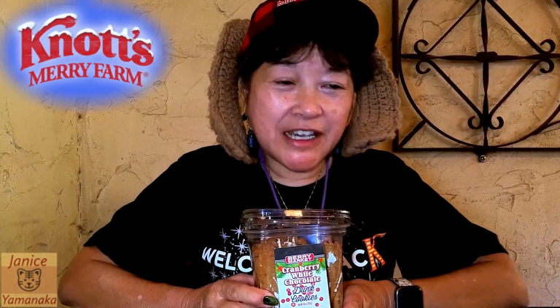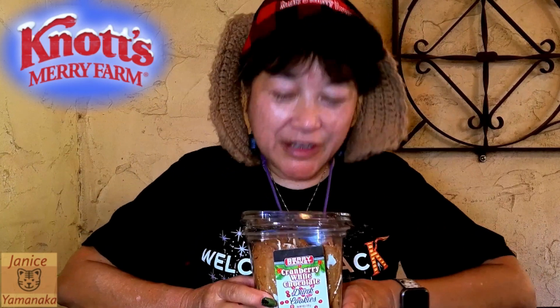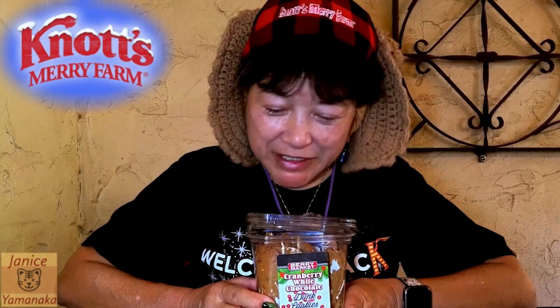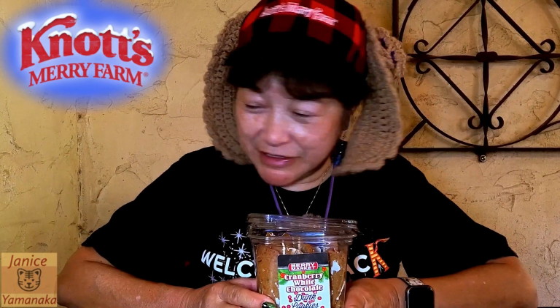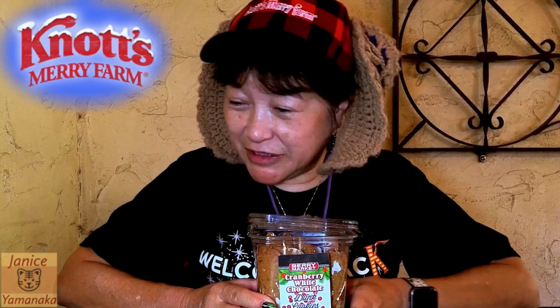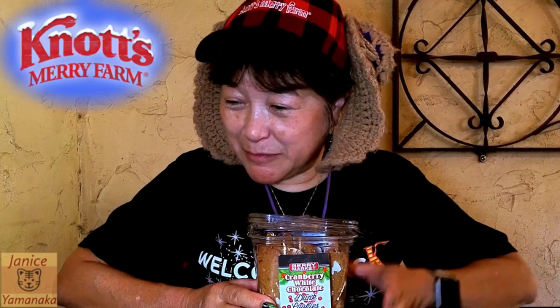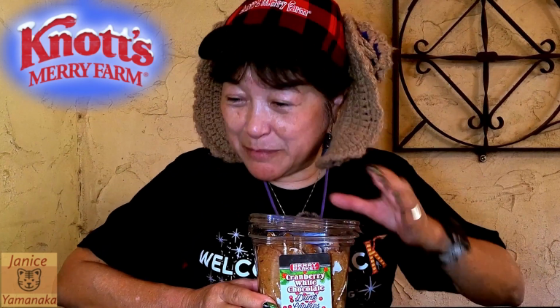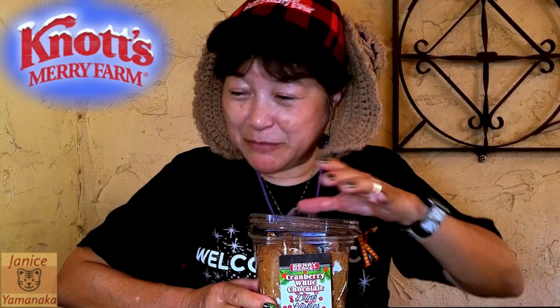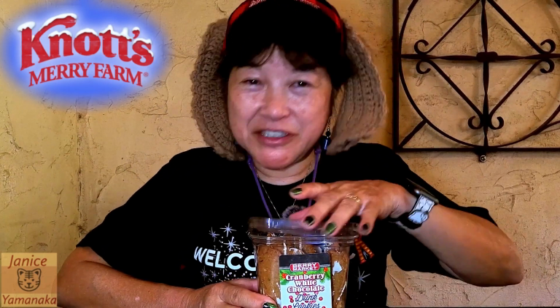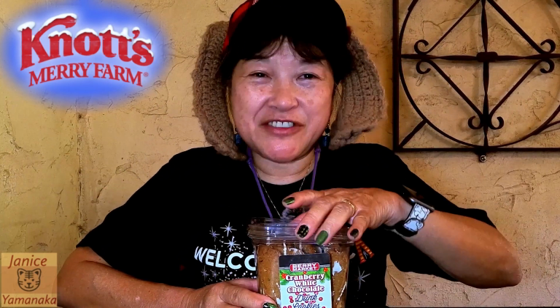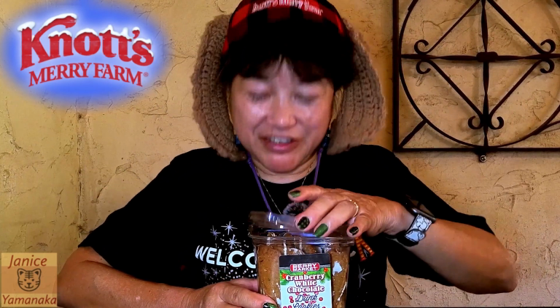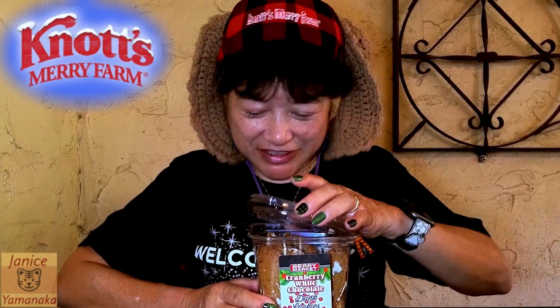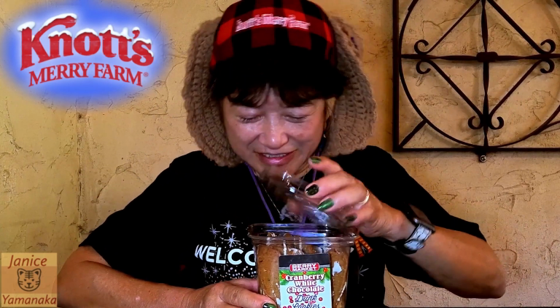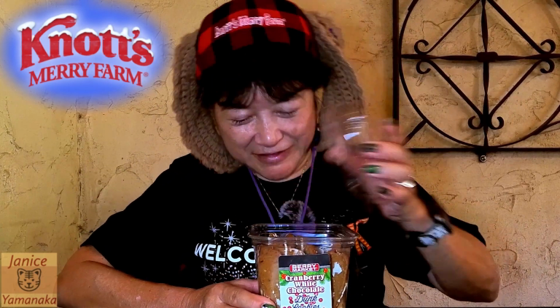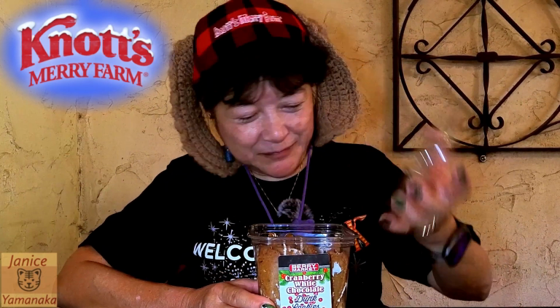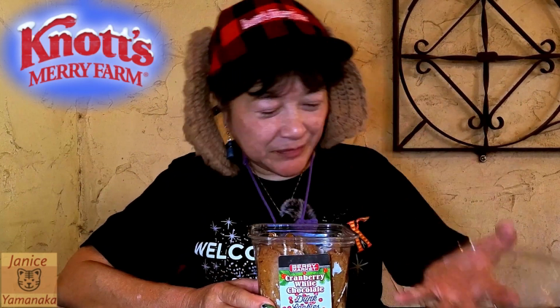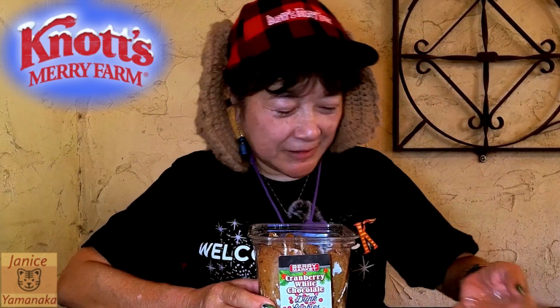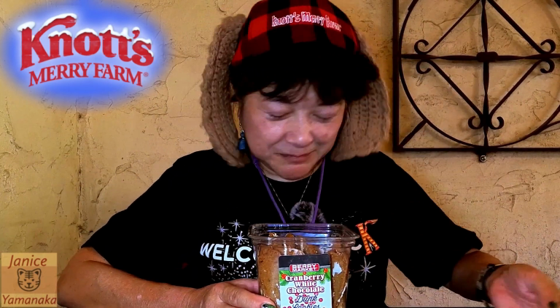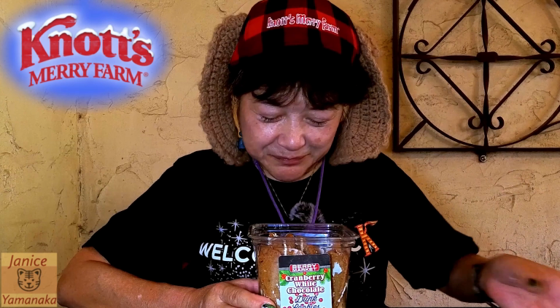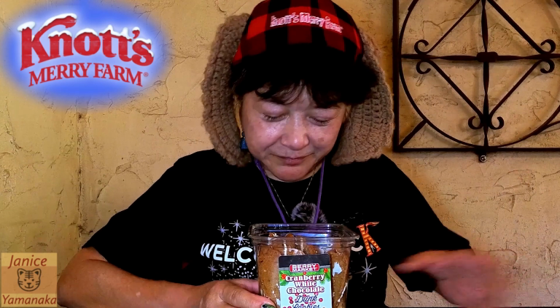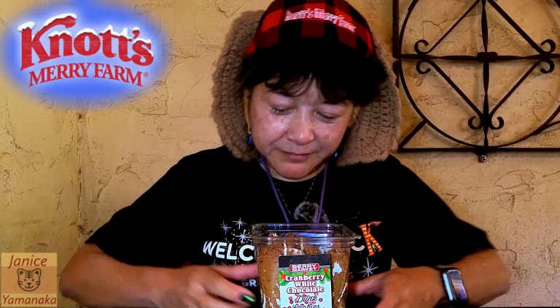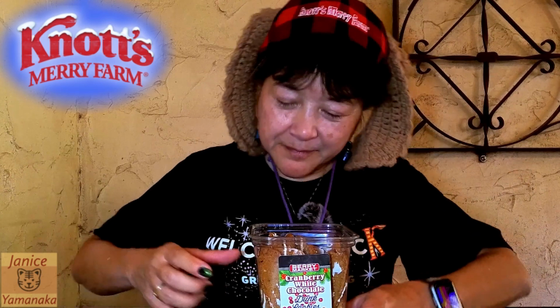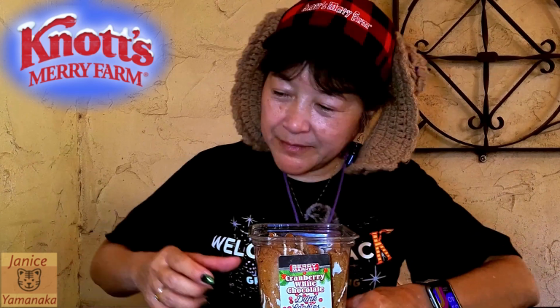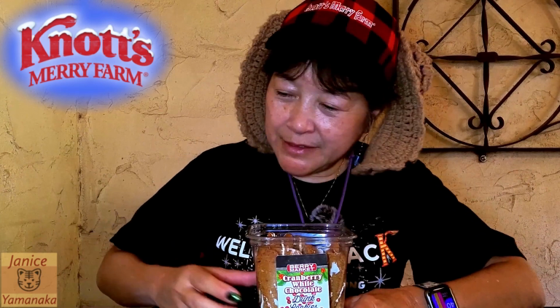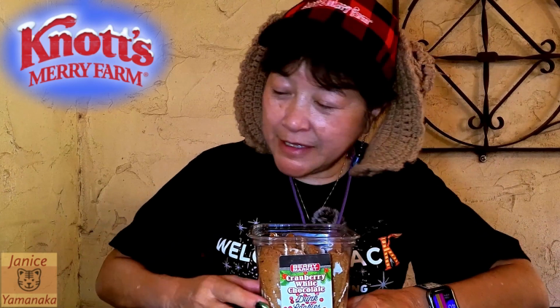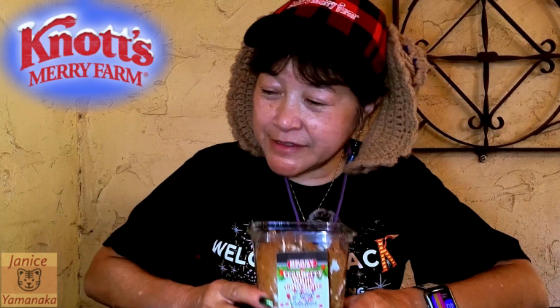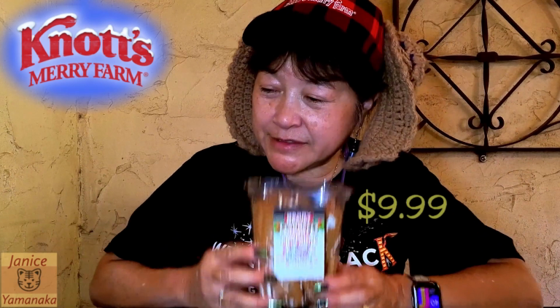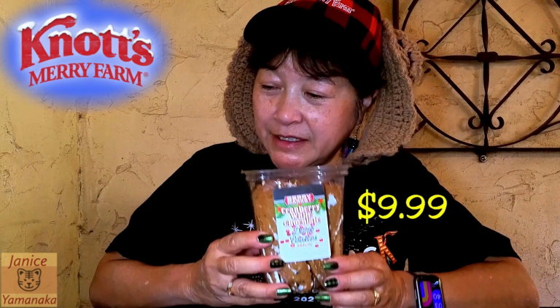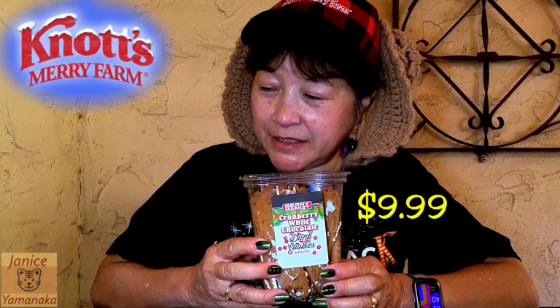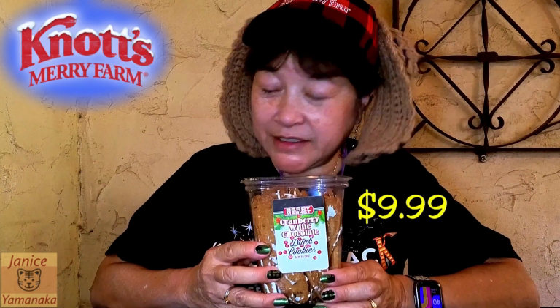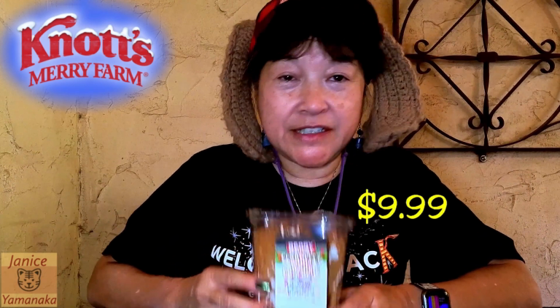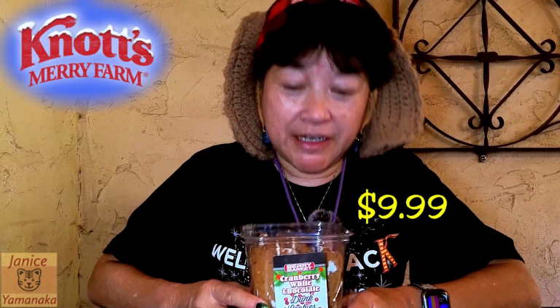I don't have anything to dunk them in, but we'll just try the cookie. This is $9.99.